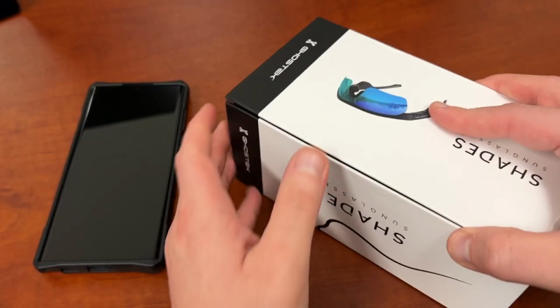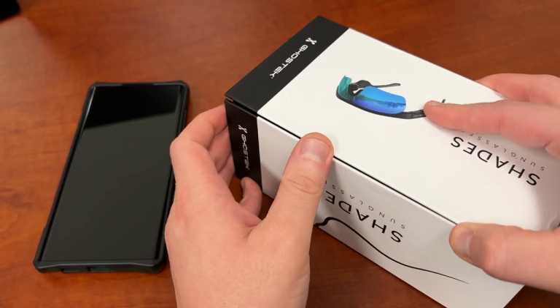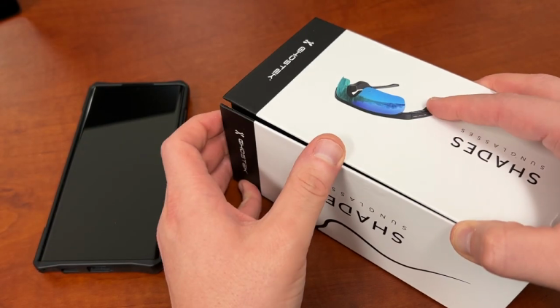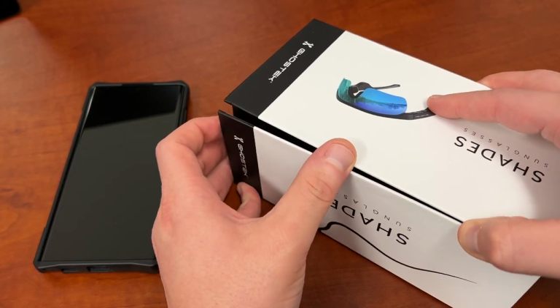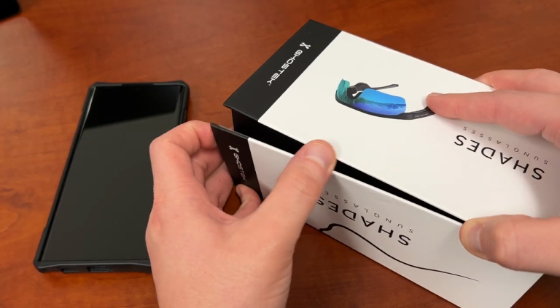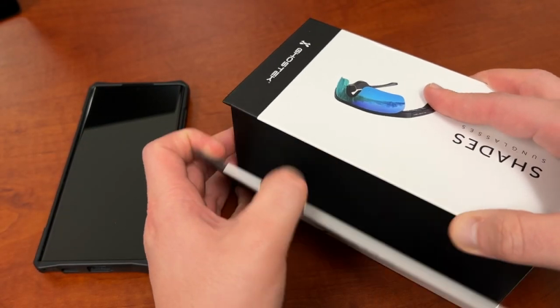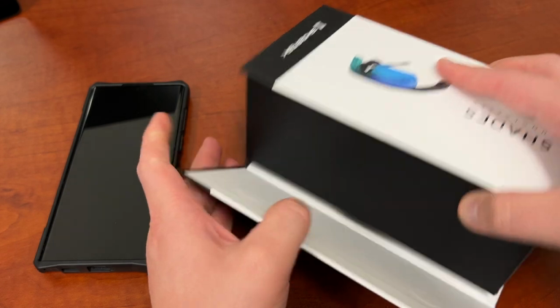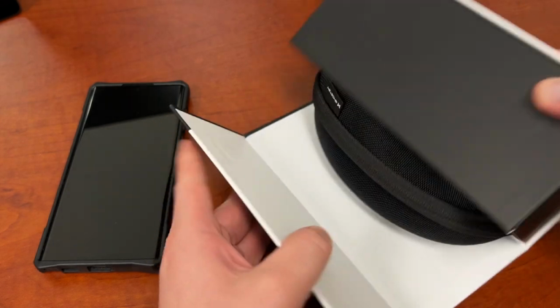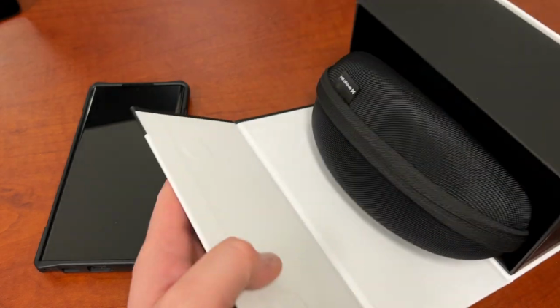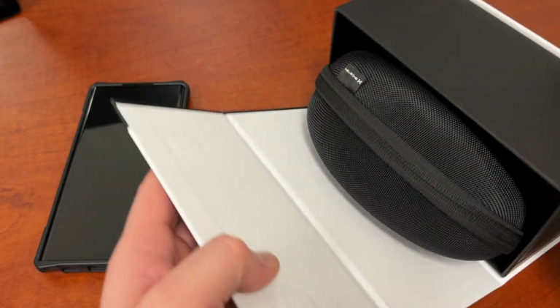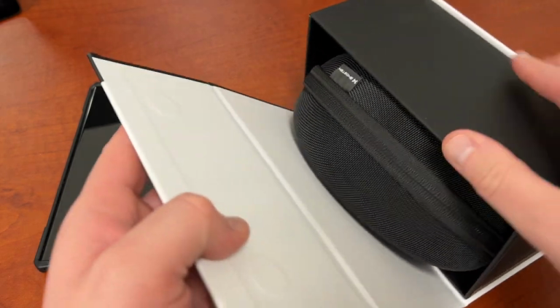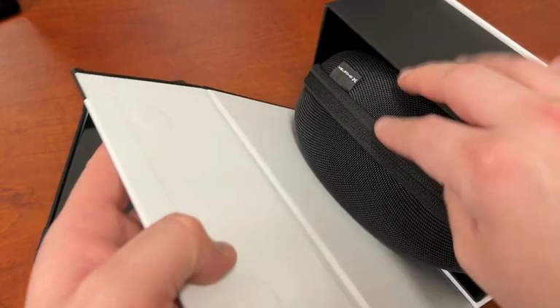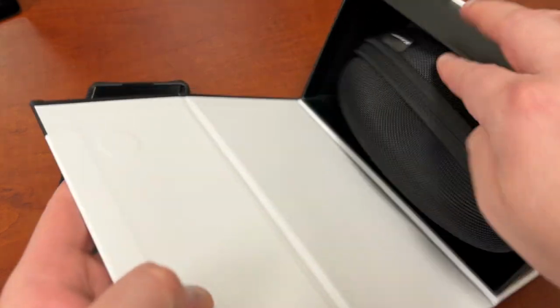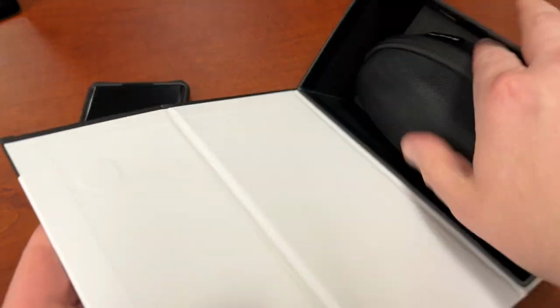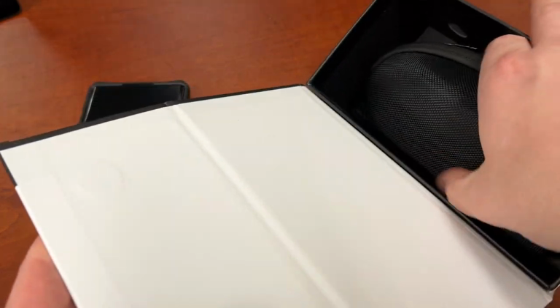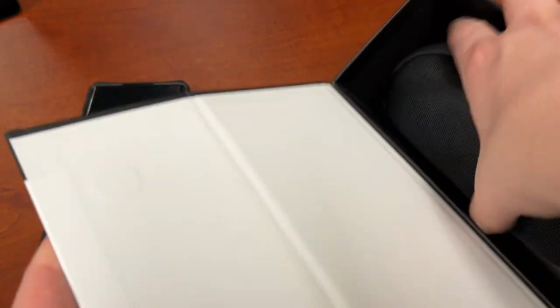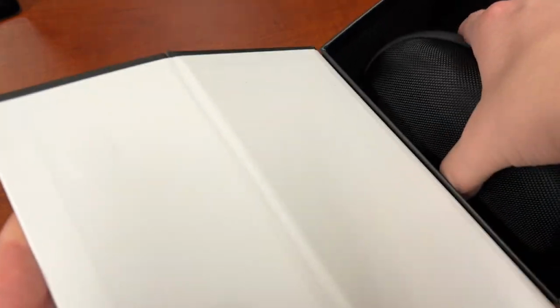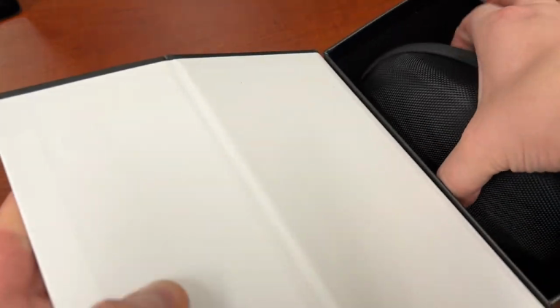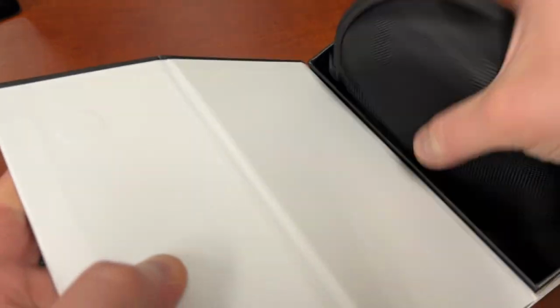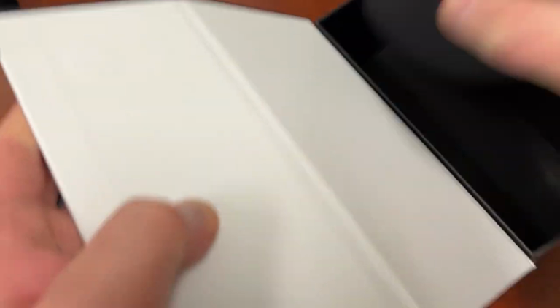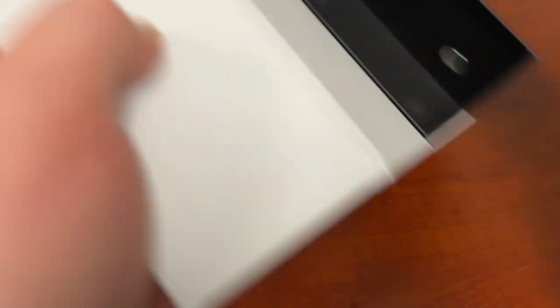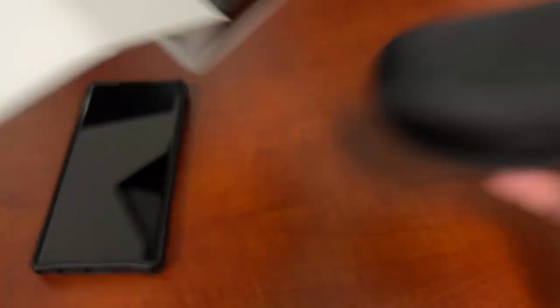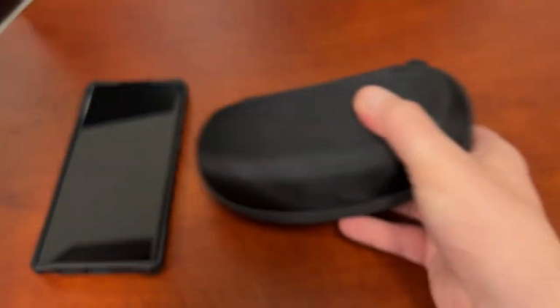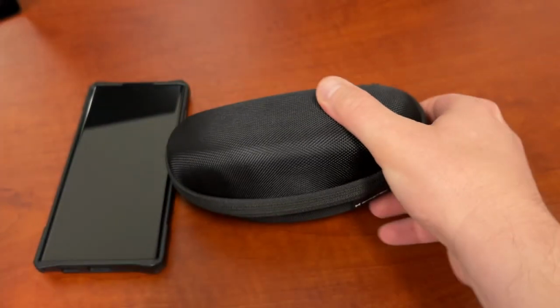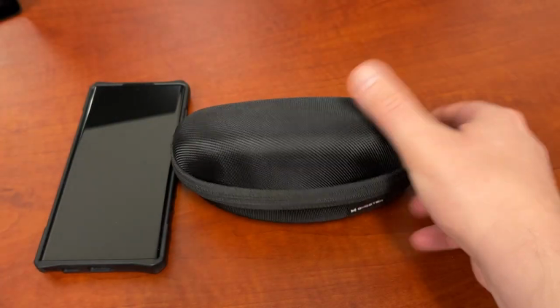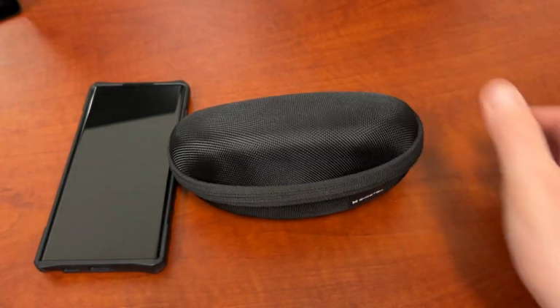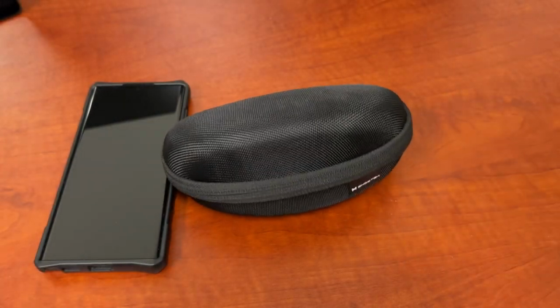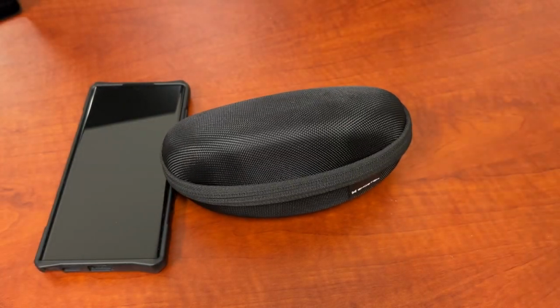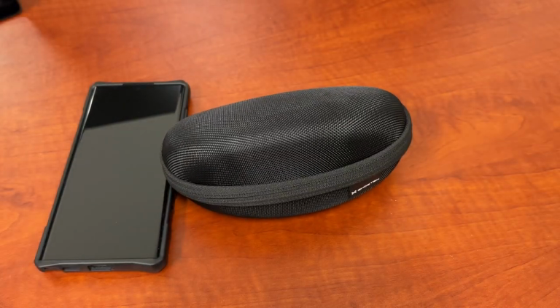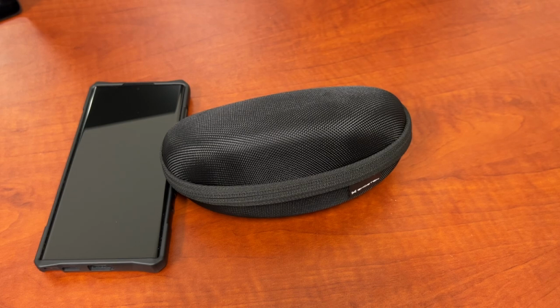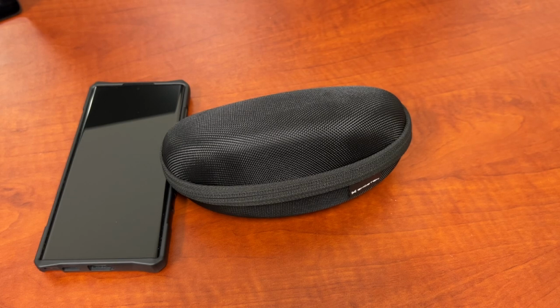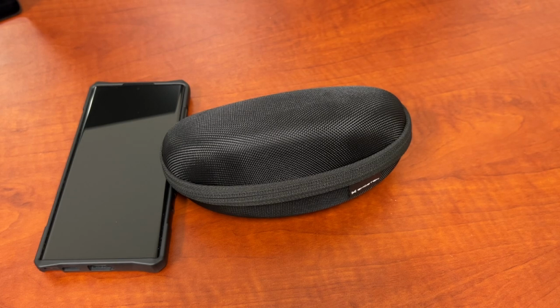The box is really nice — just kind of folds open like this. And inside, you've got a nice hard case for these sunglasses.